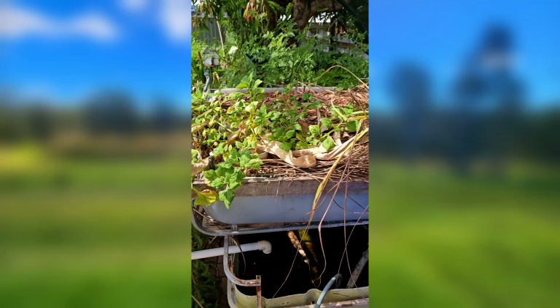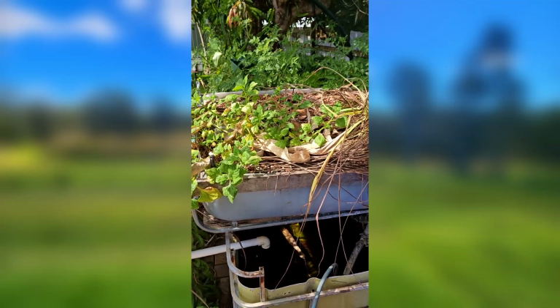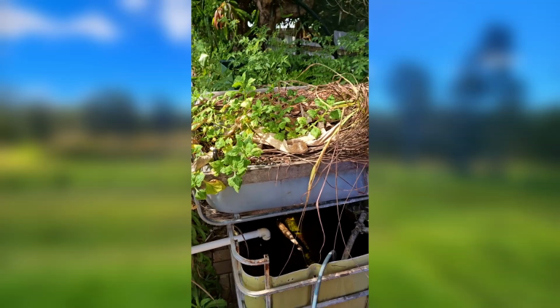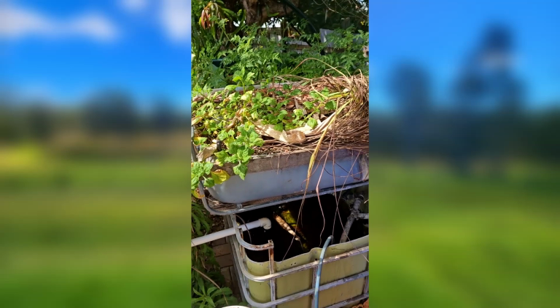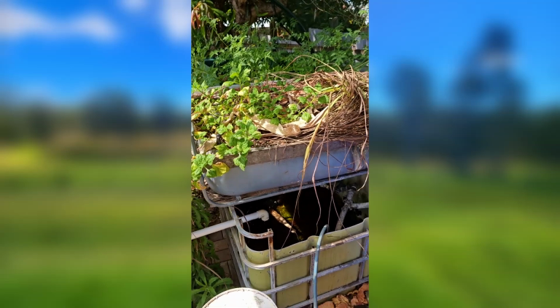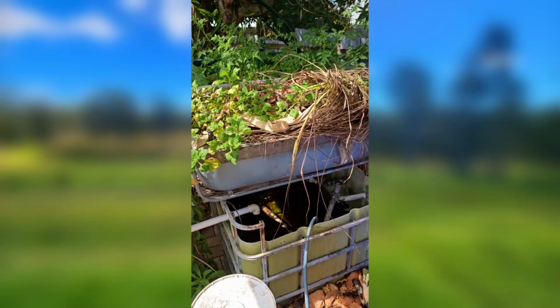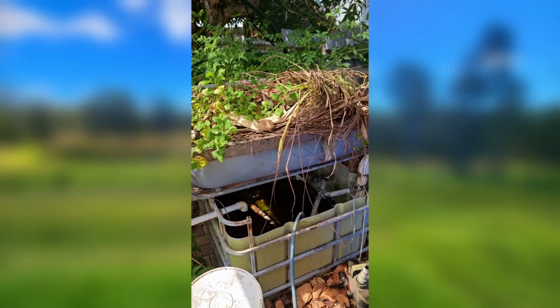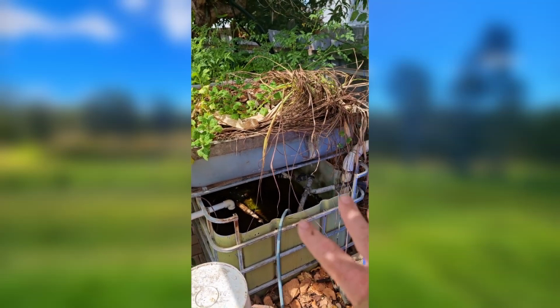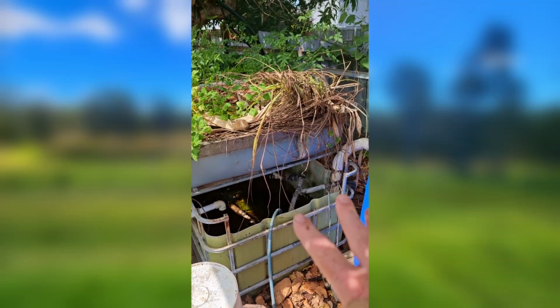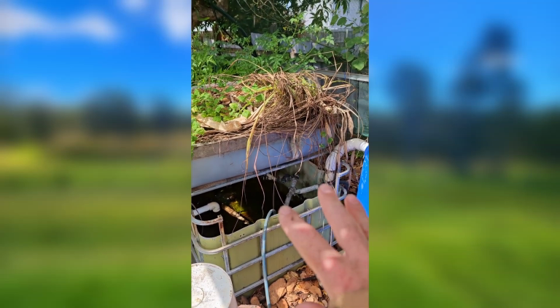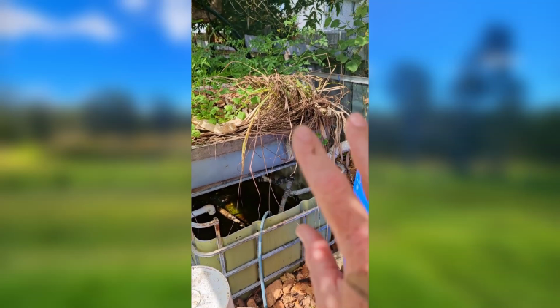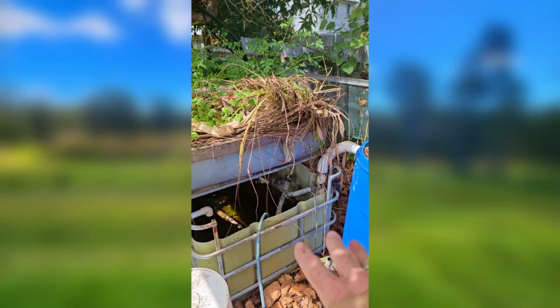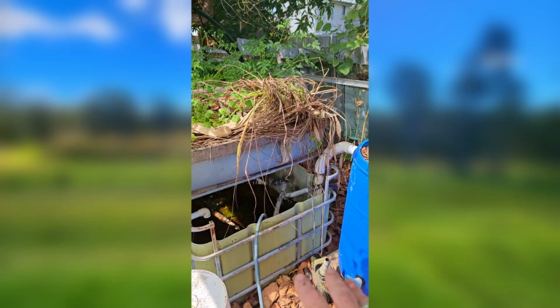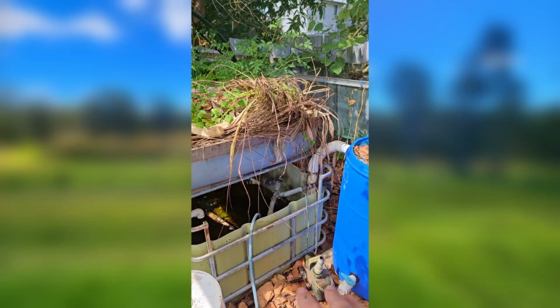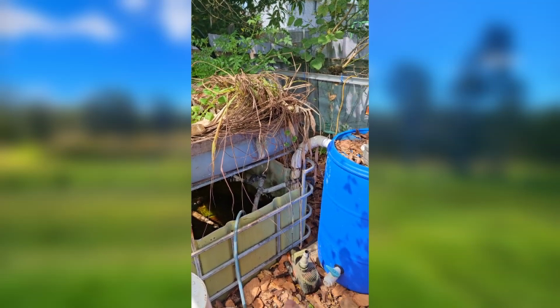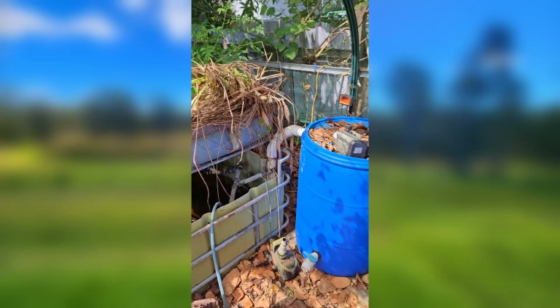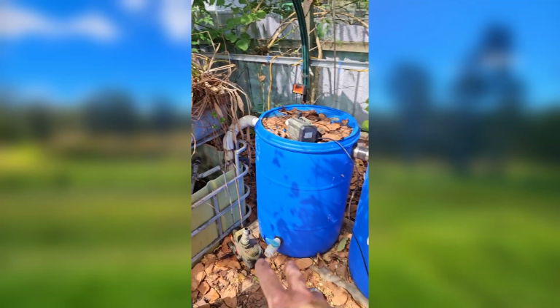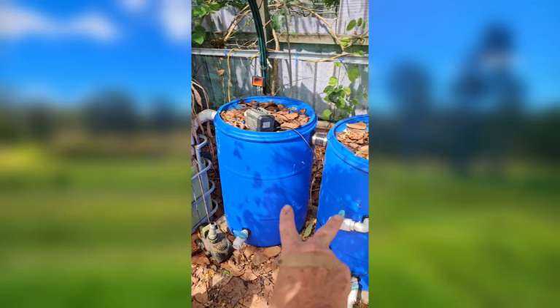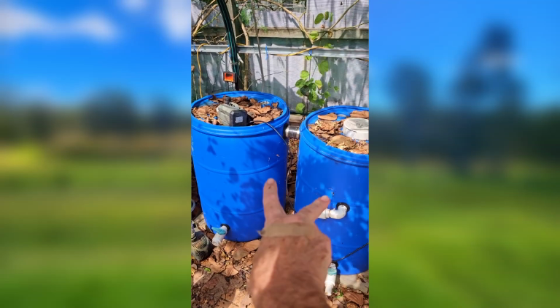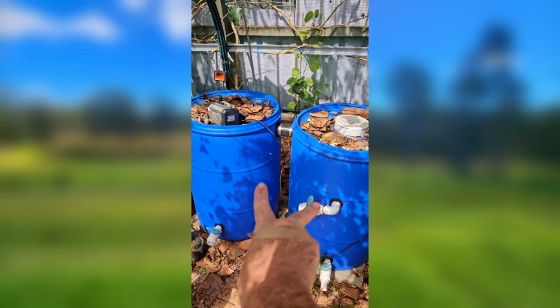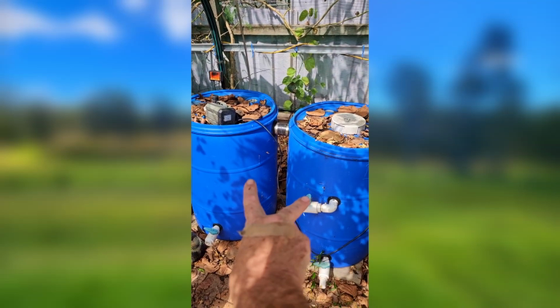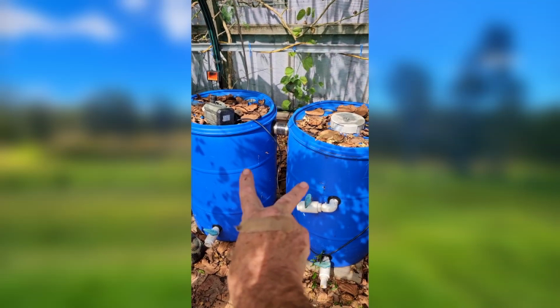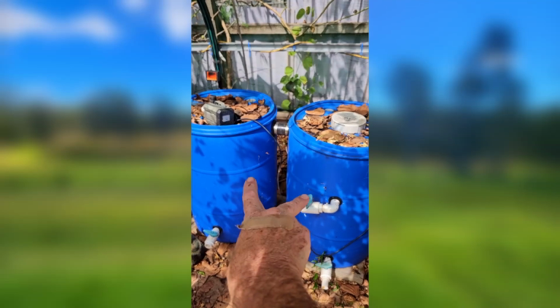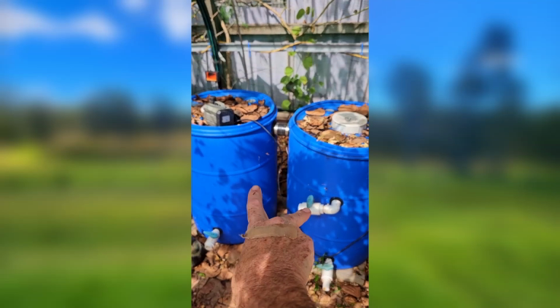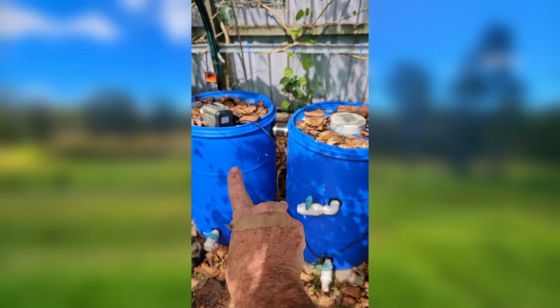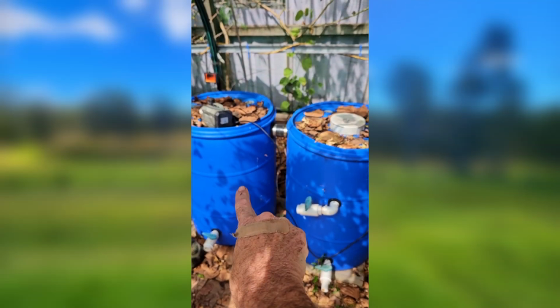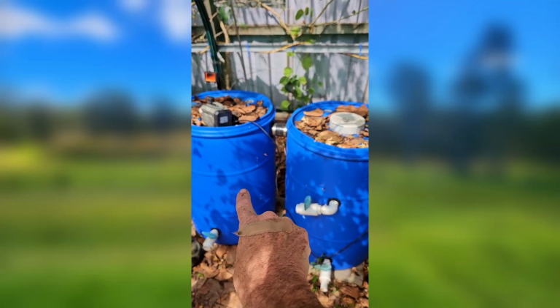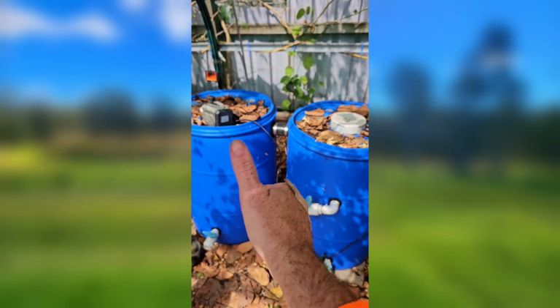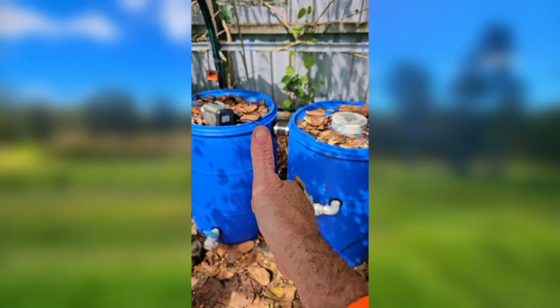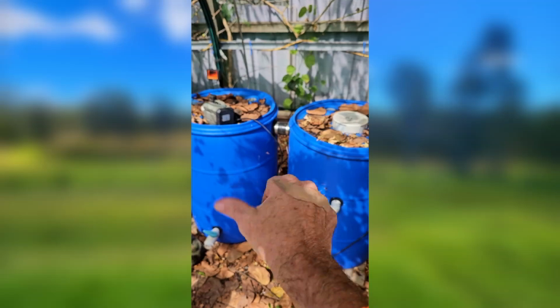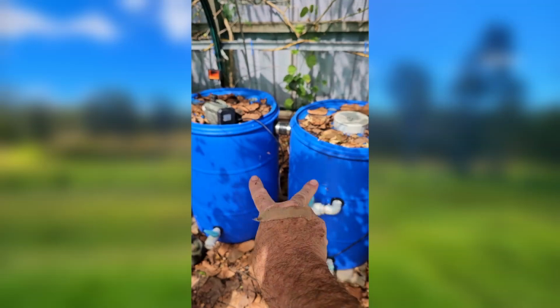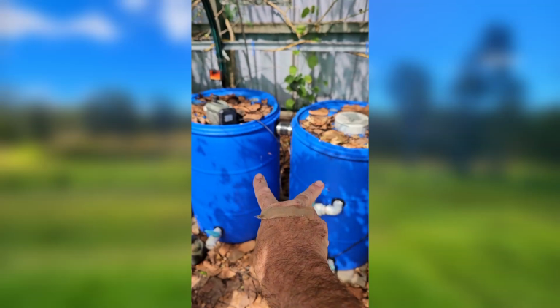This system will be coming down soon and heading up to Childers, unless I sell off the Radial Flow and Bio. Hit me up if you're interested.